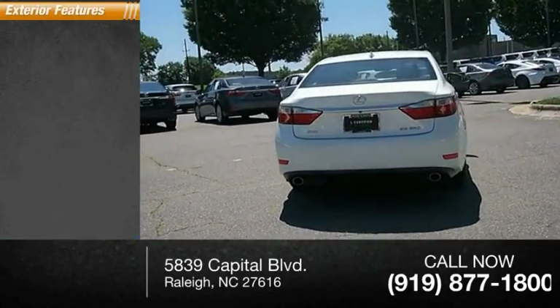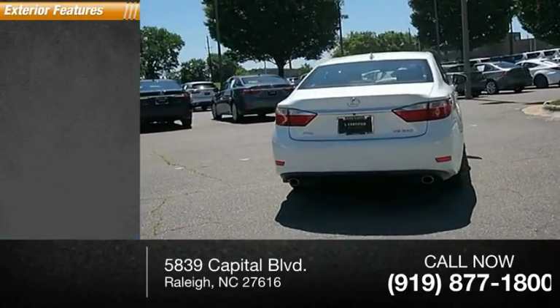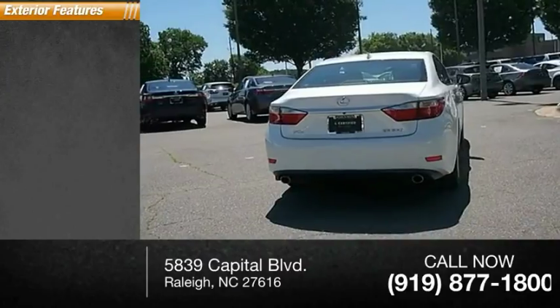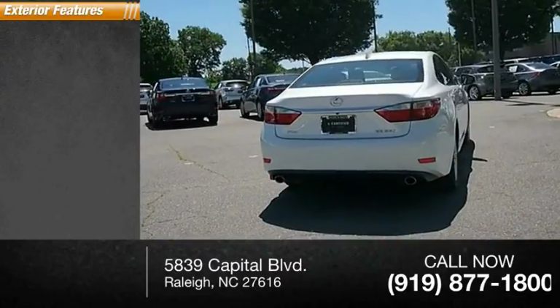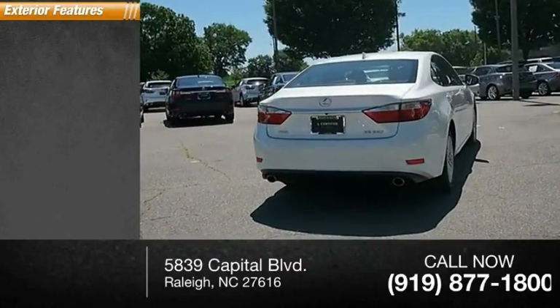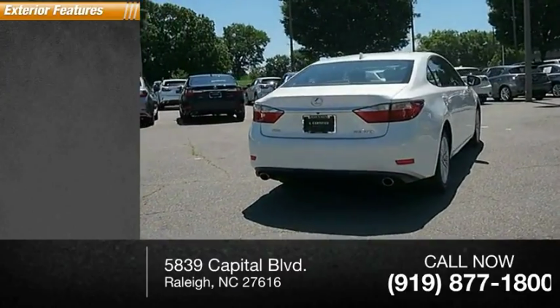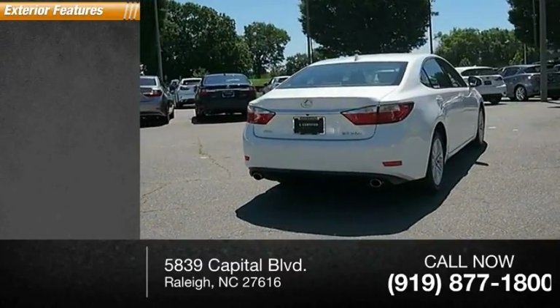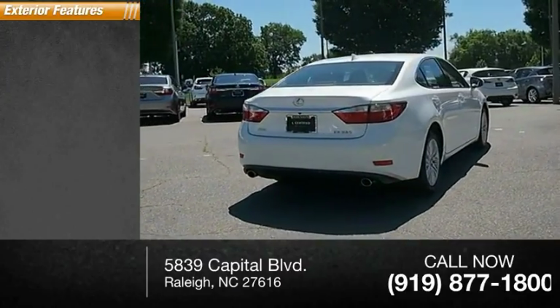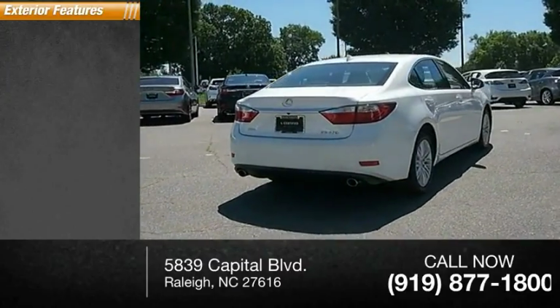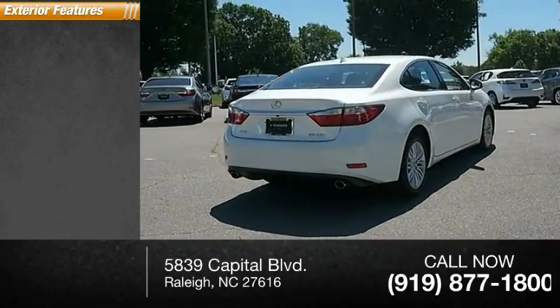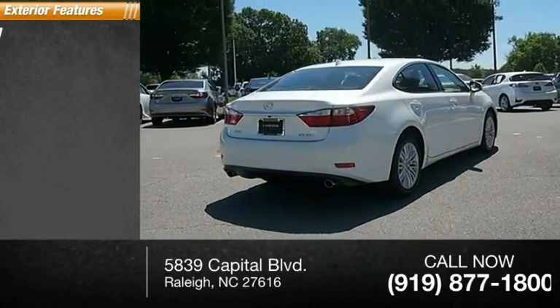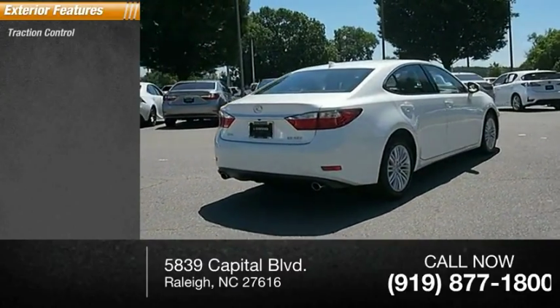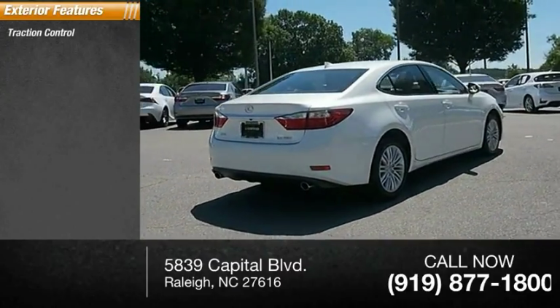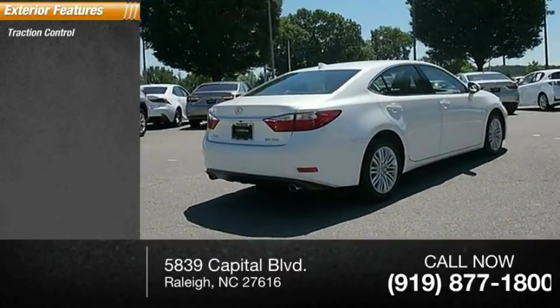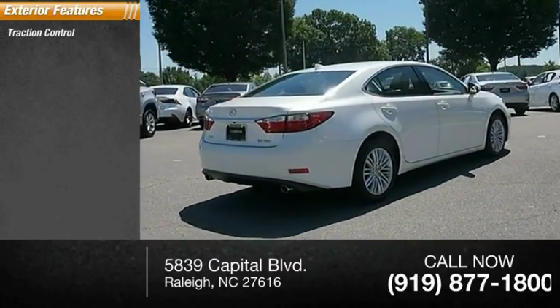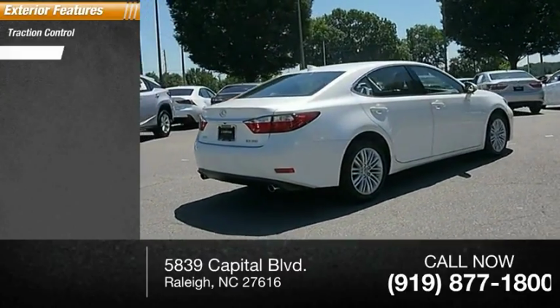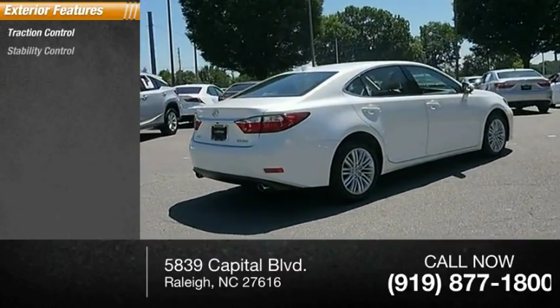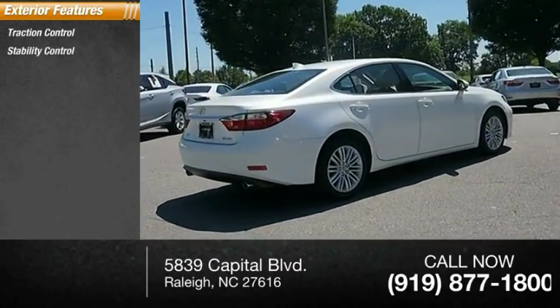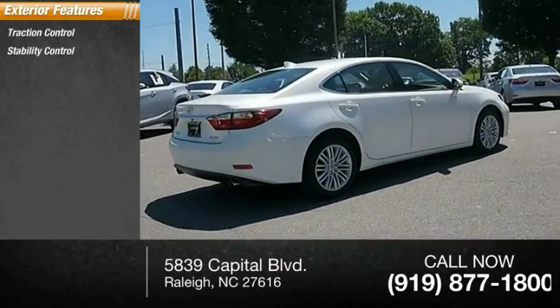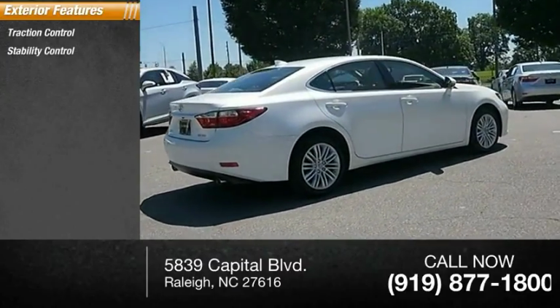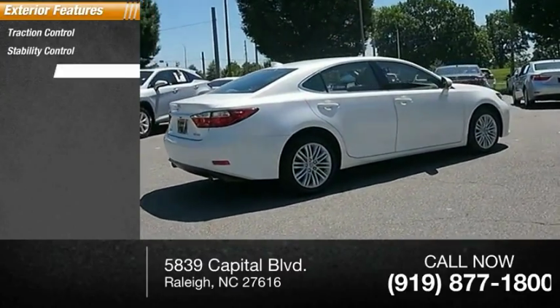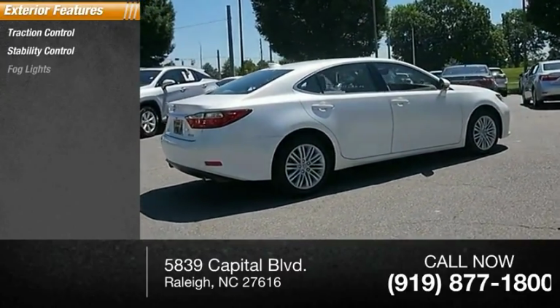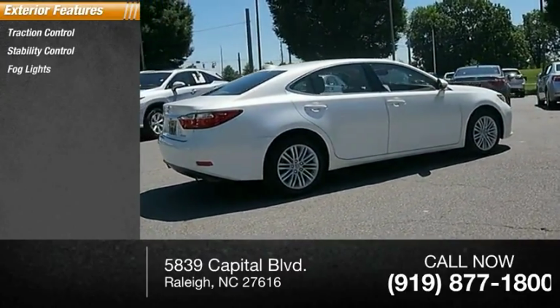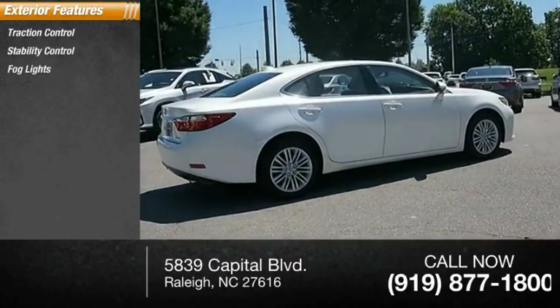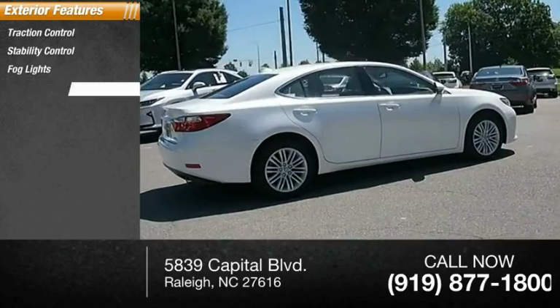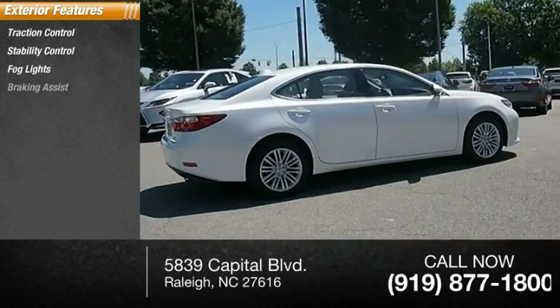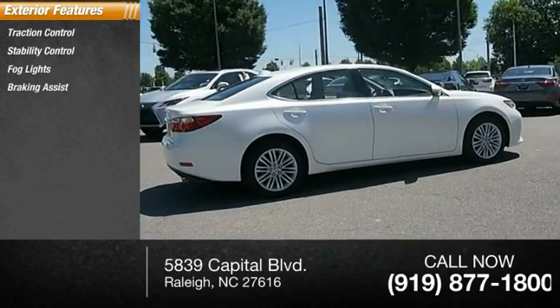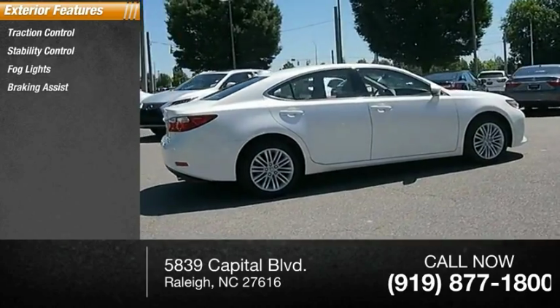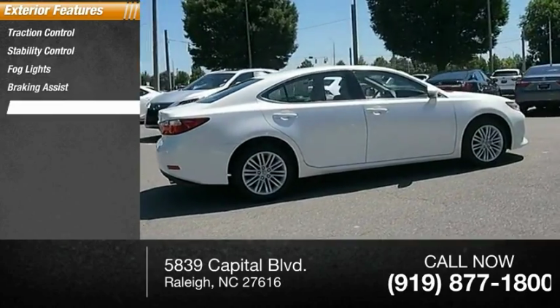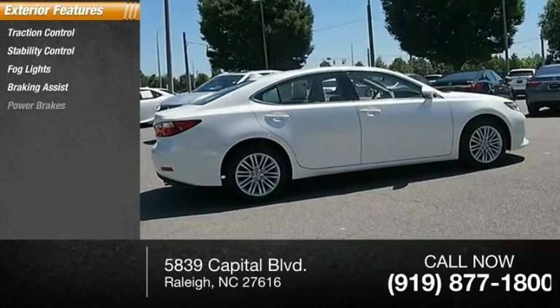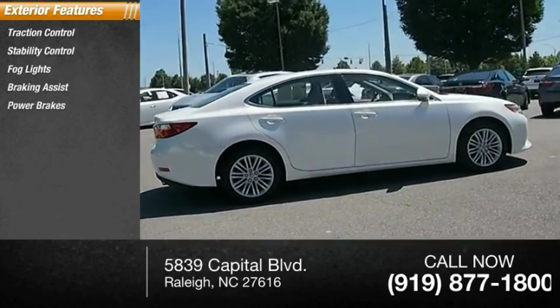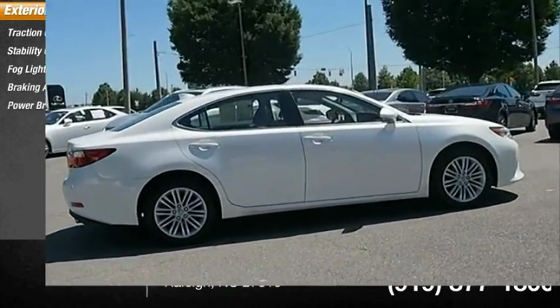Here are some of this vehicle's great options: traction control, stability control, fog lights, braking assist, and power brakes.